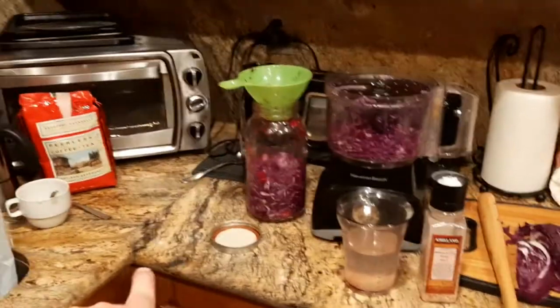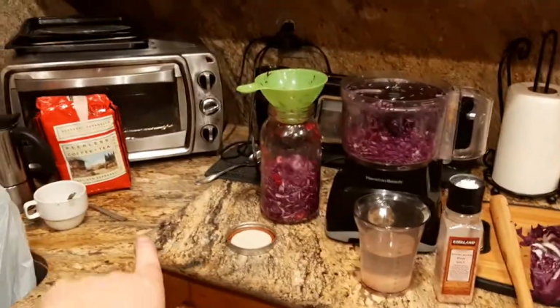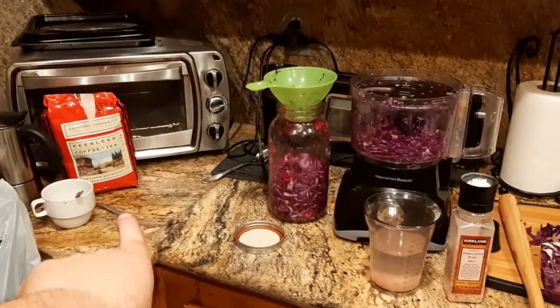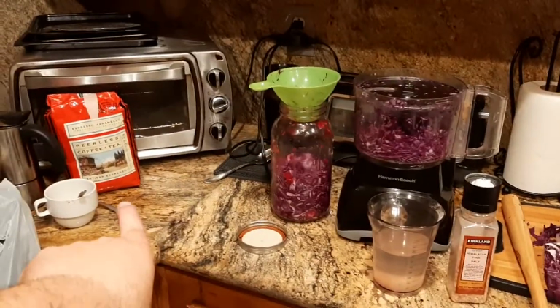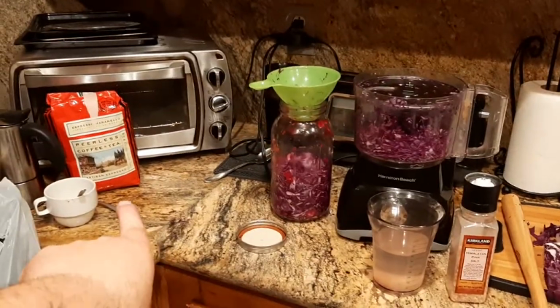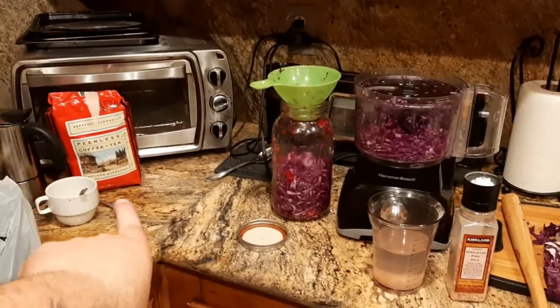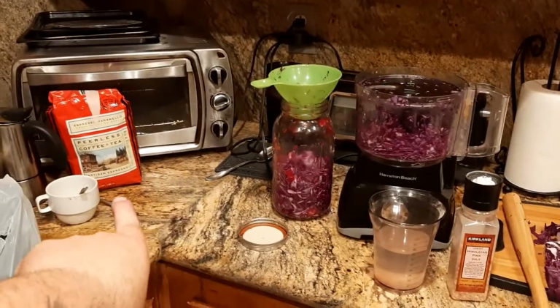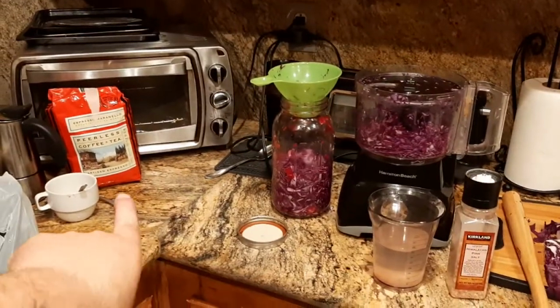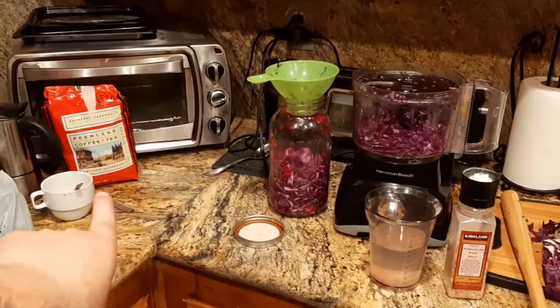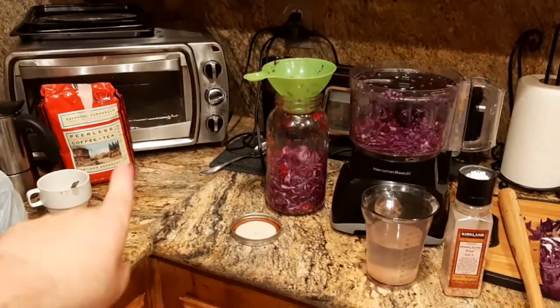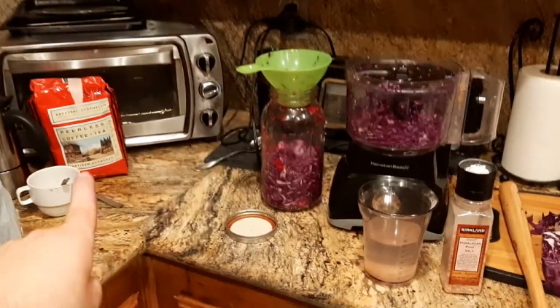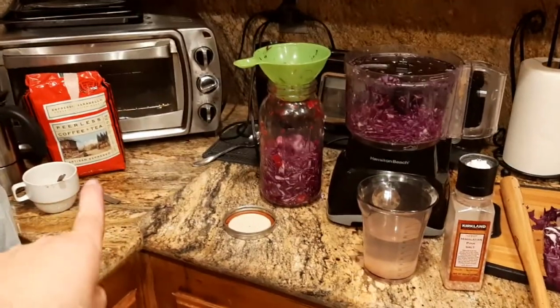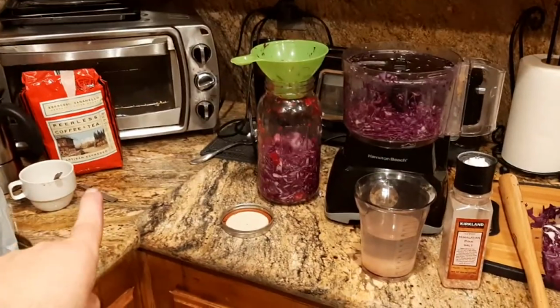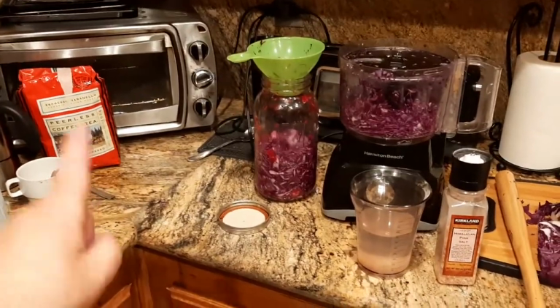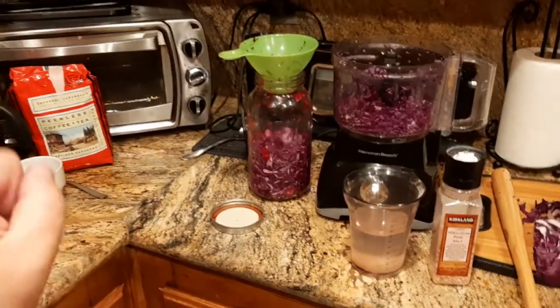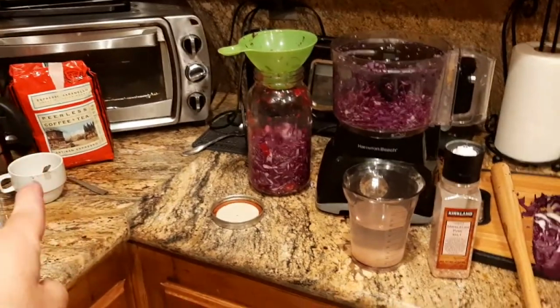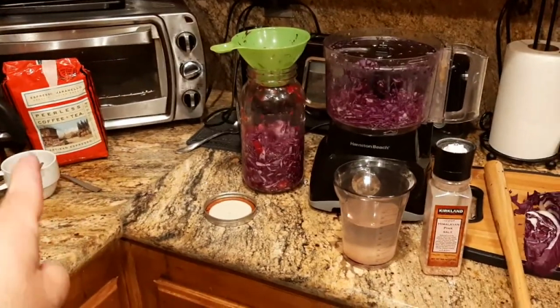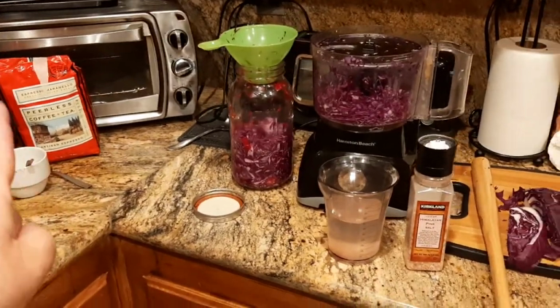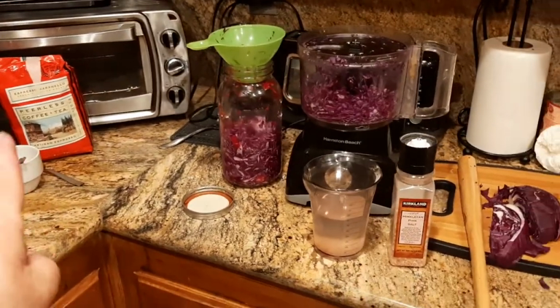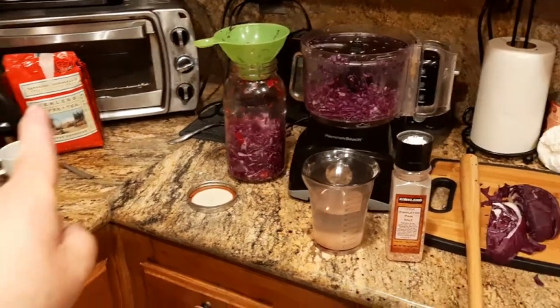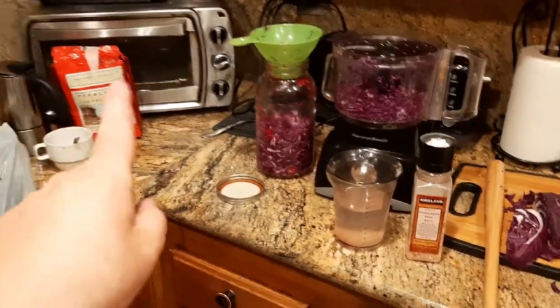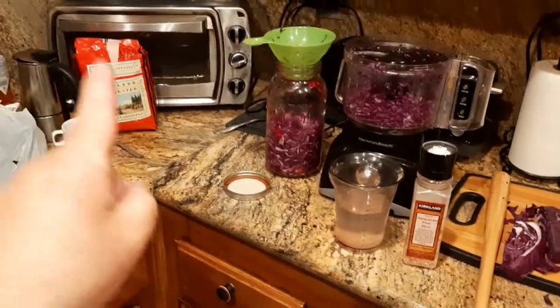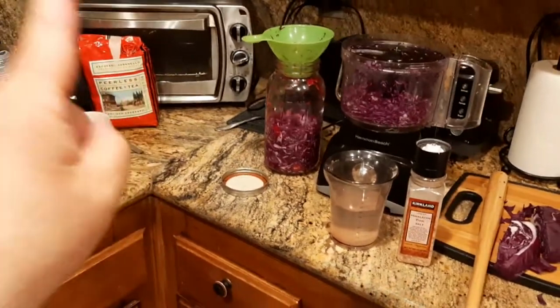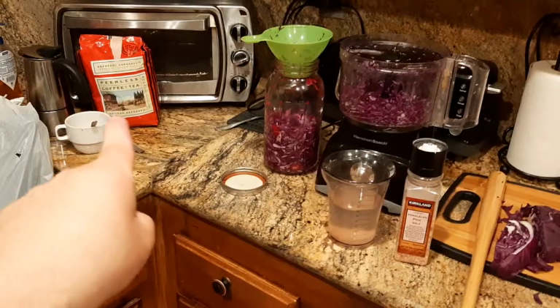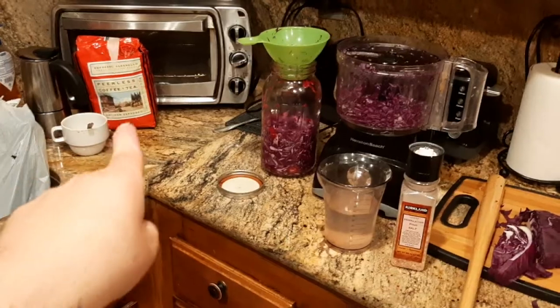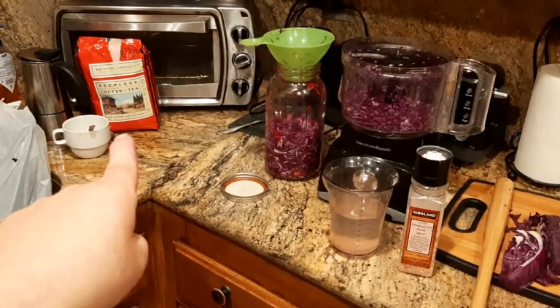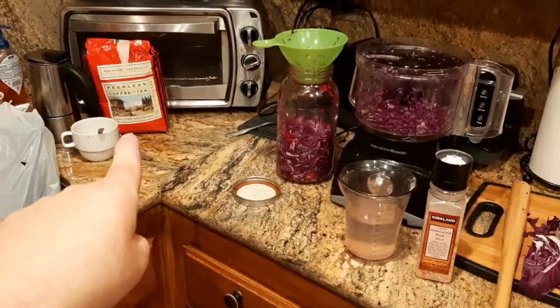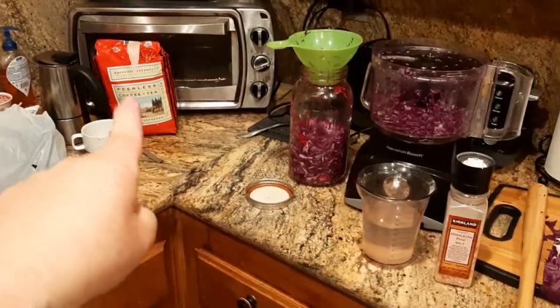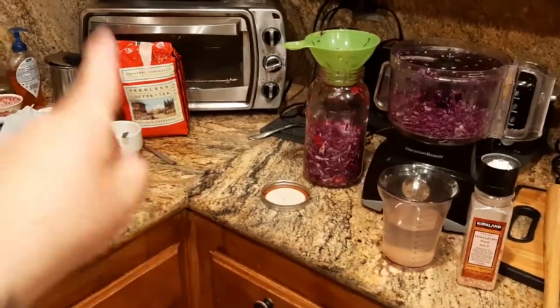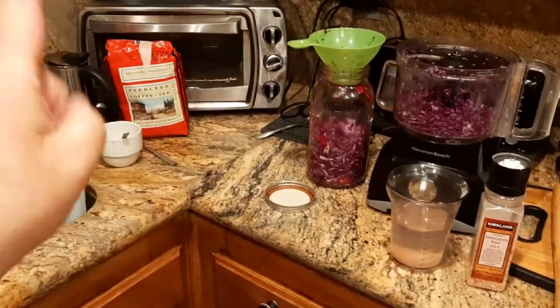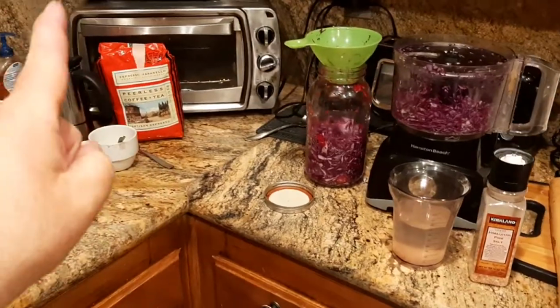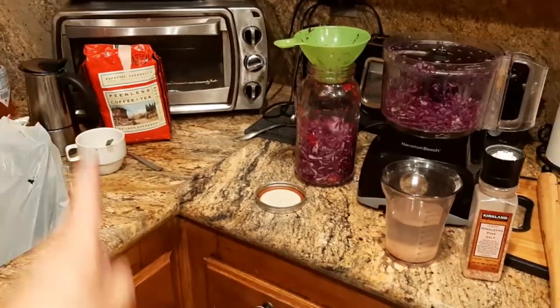Quick shout out to Peerless Coffee — they make great stuff. Thanks to my cousin for sending me a bag of this stuff. It was delicious.